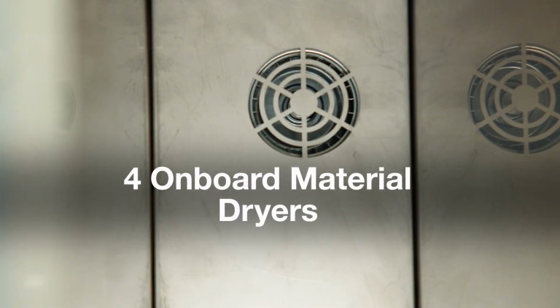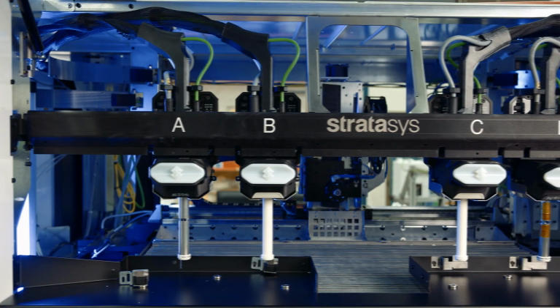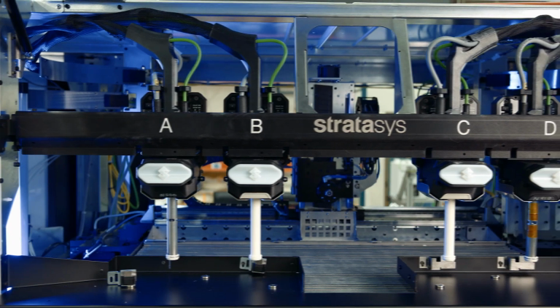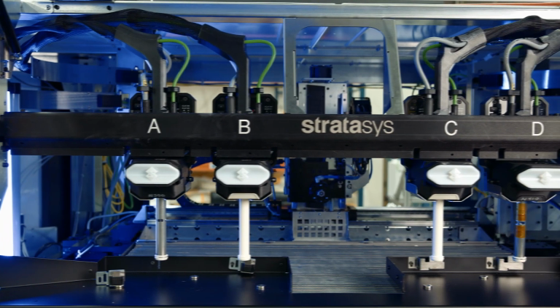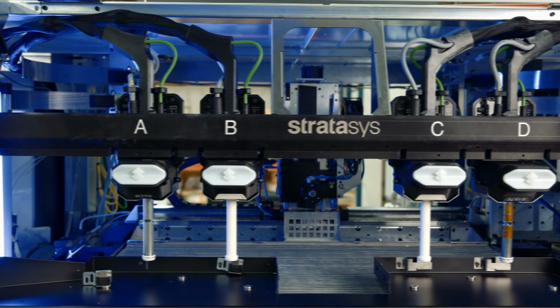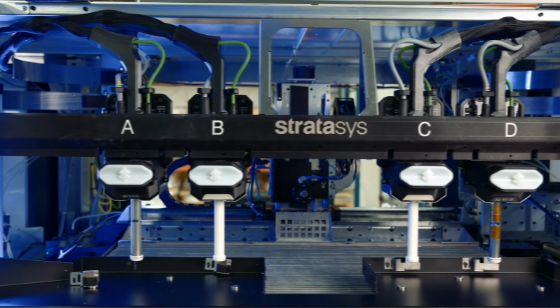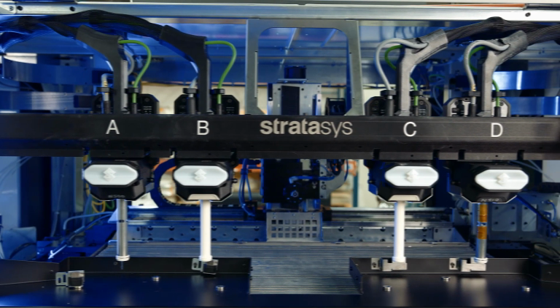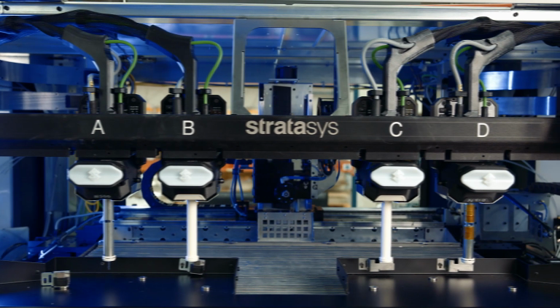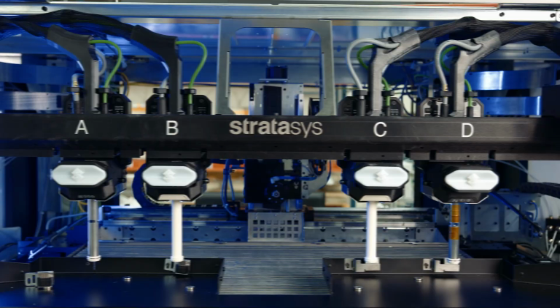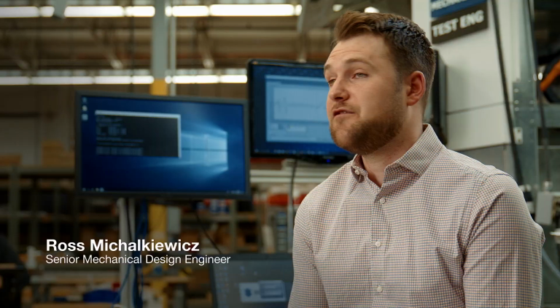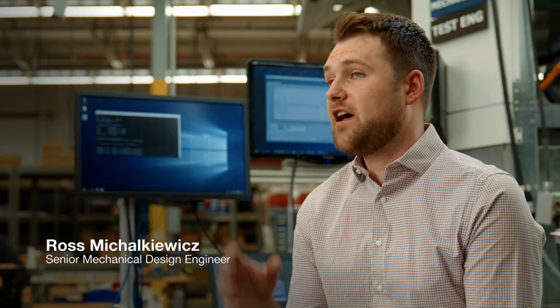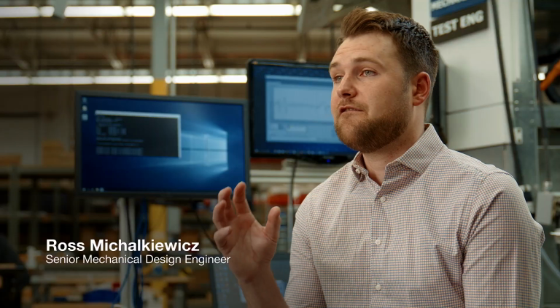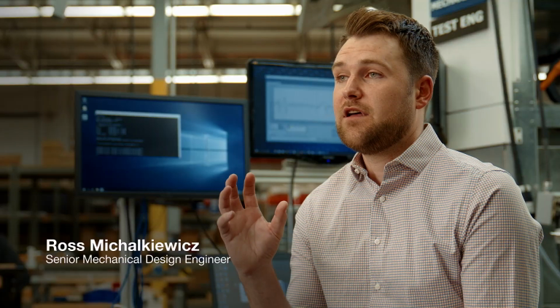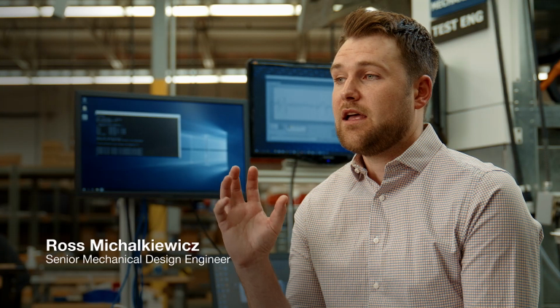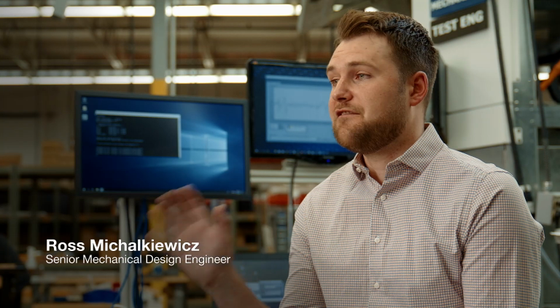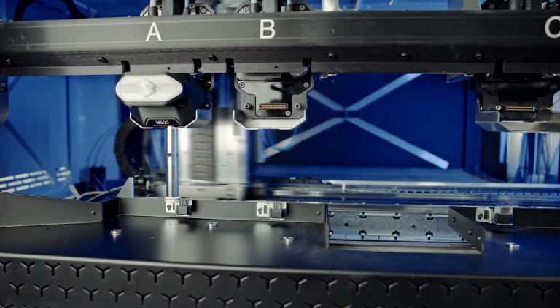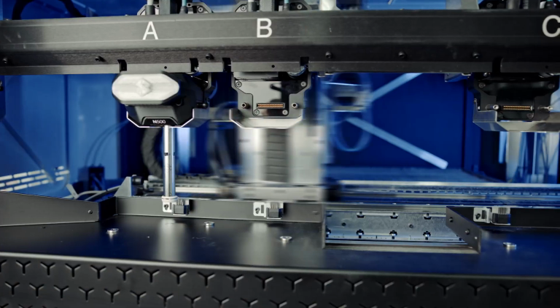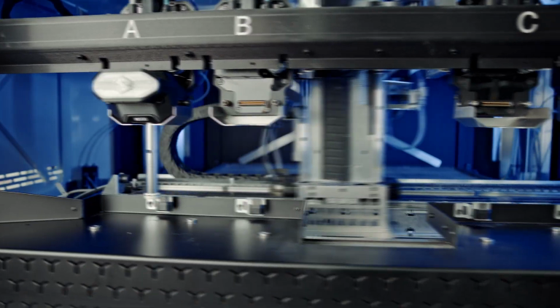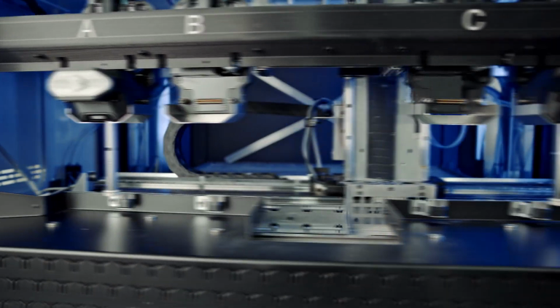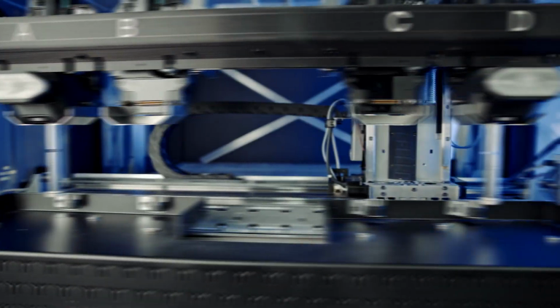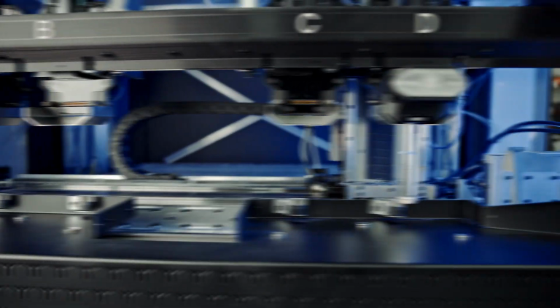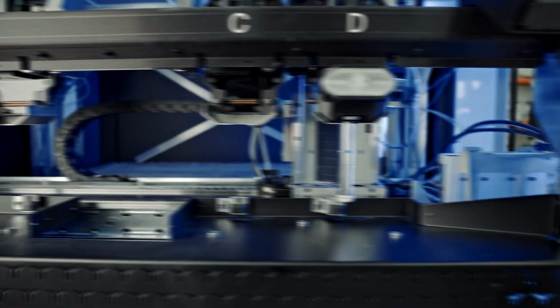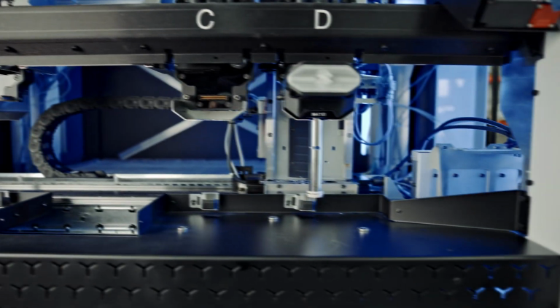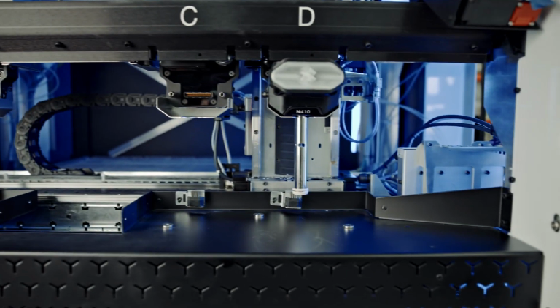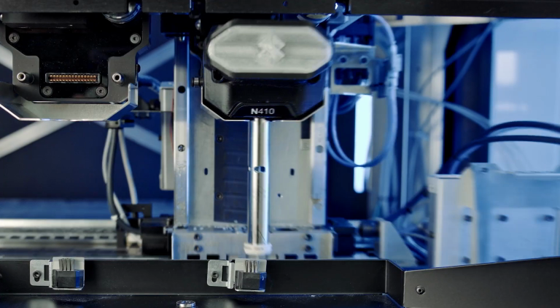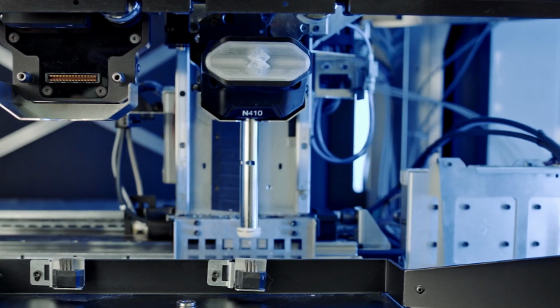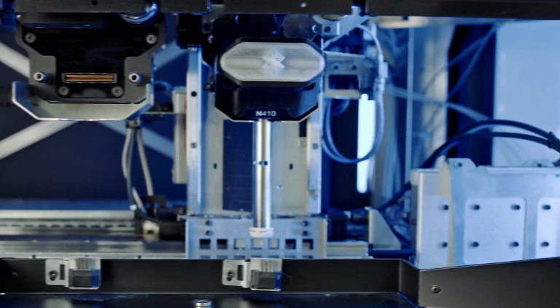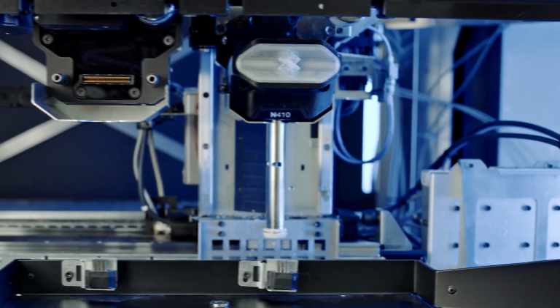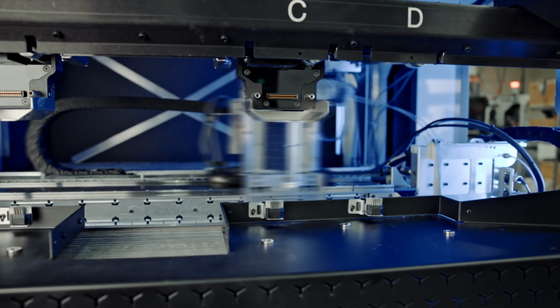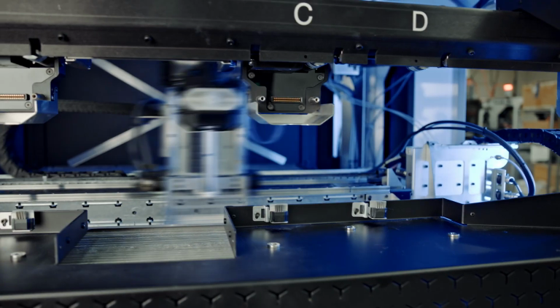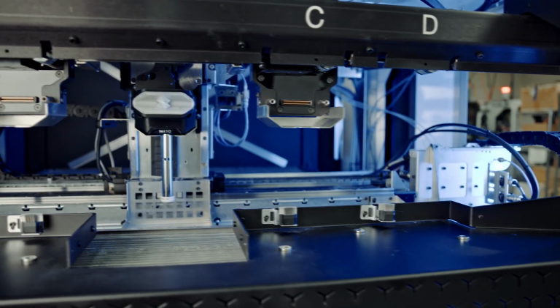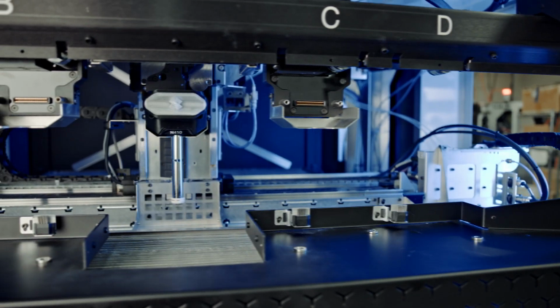We have multiple extrusion heads. If you have a failure, you can load a redundant tool and continue your print.